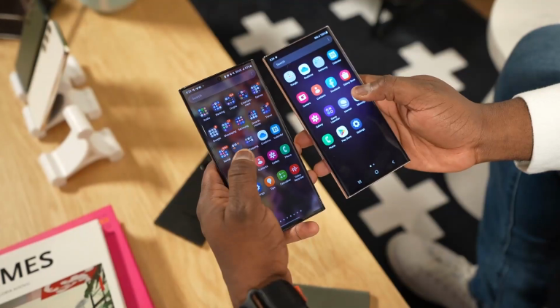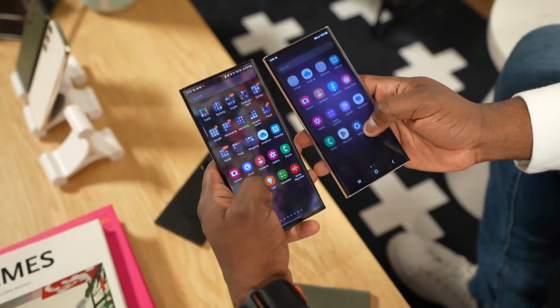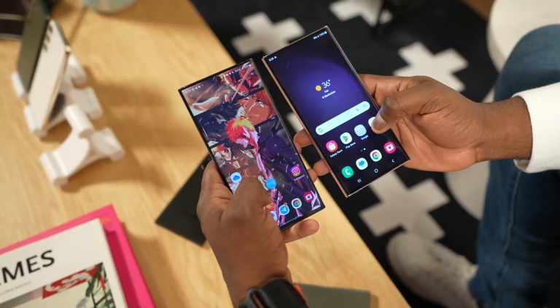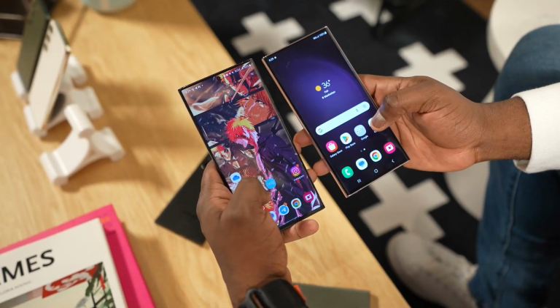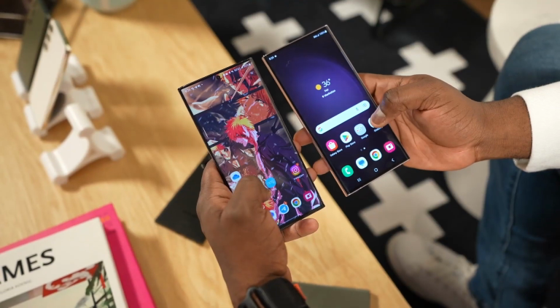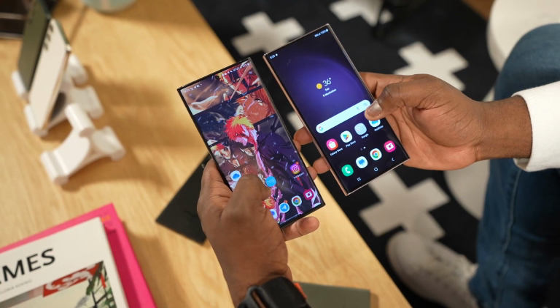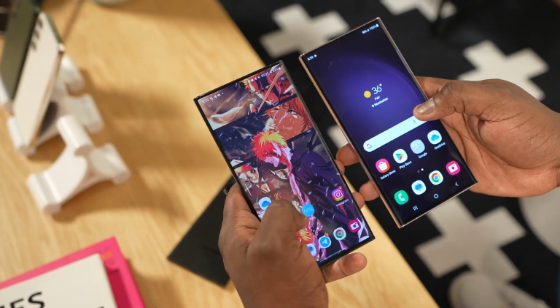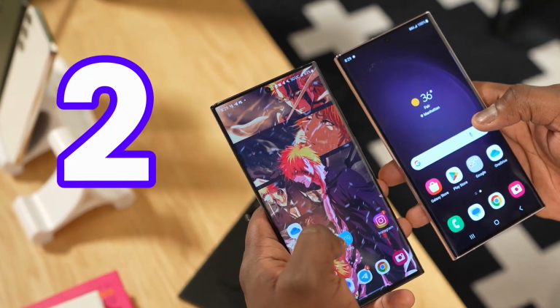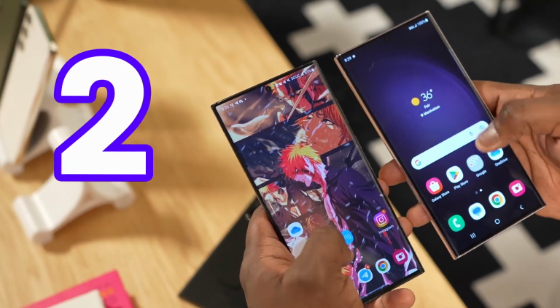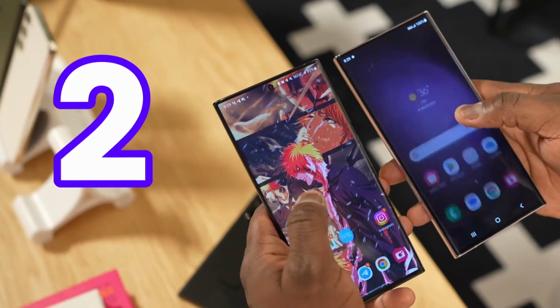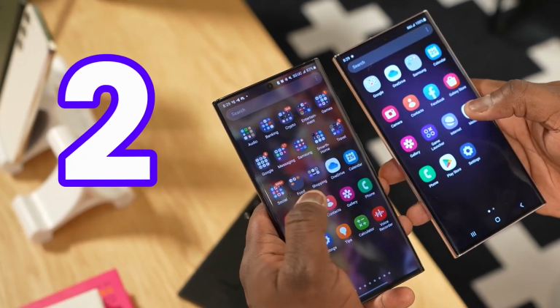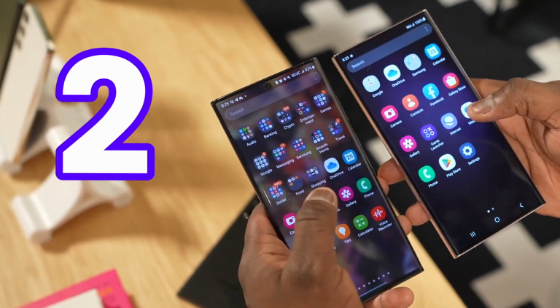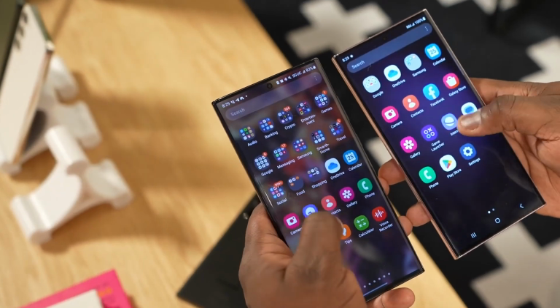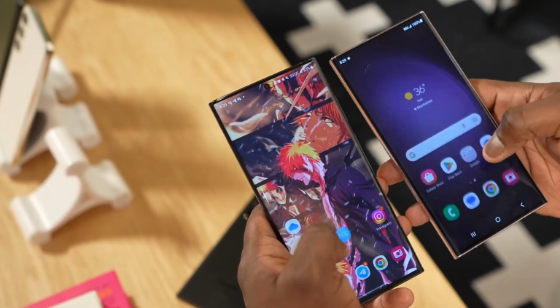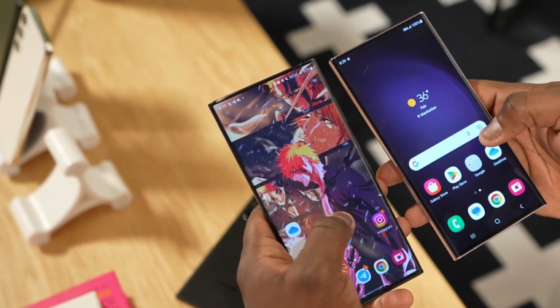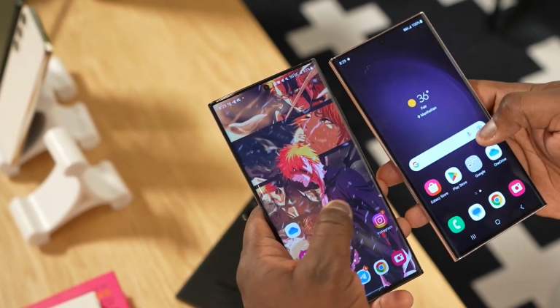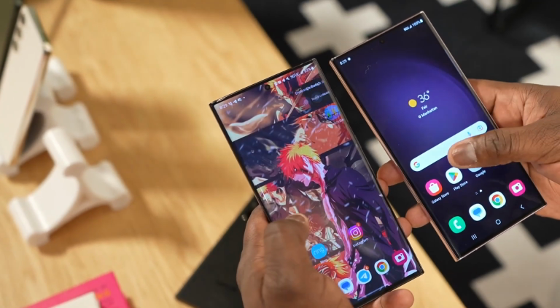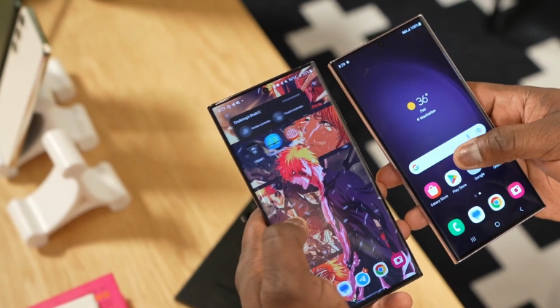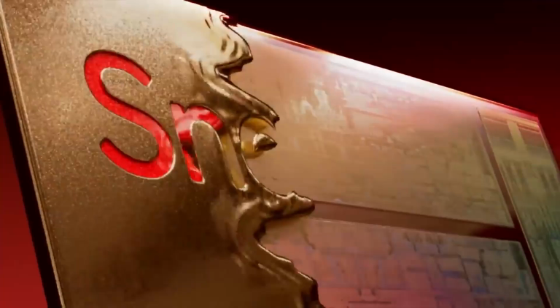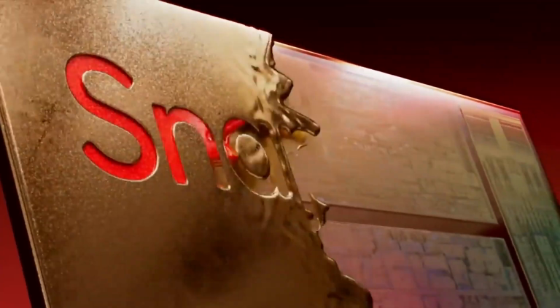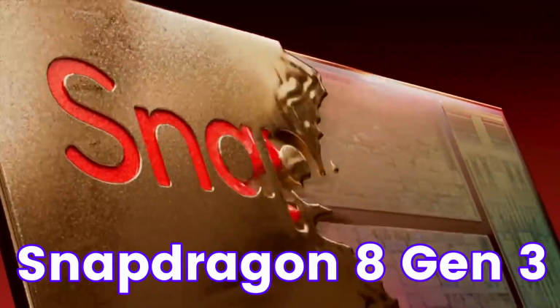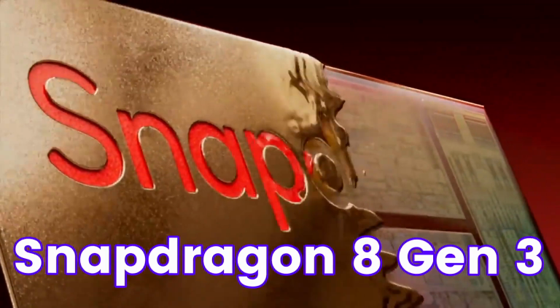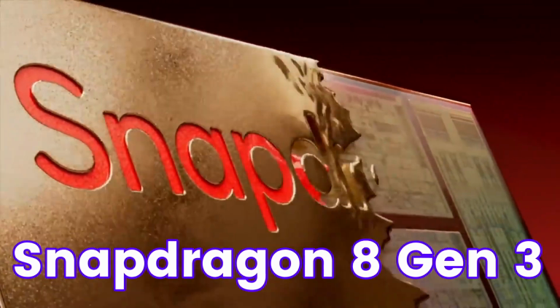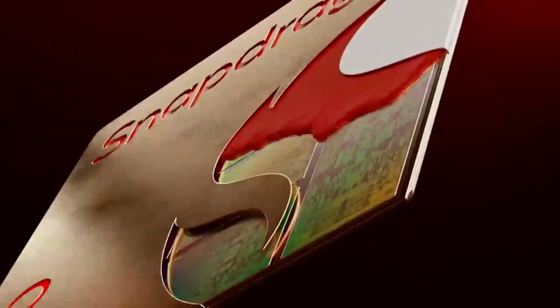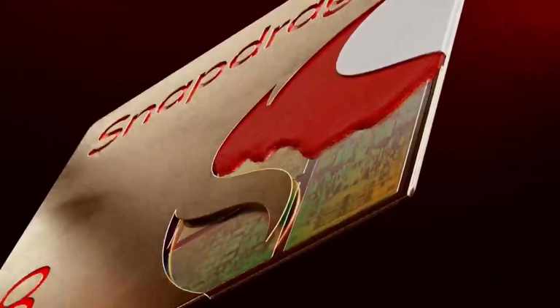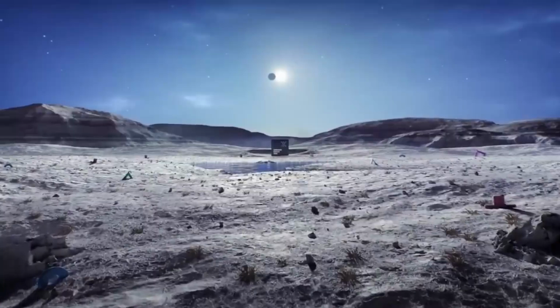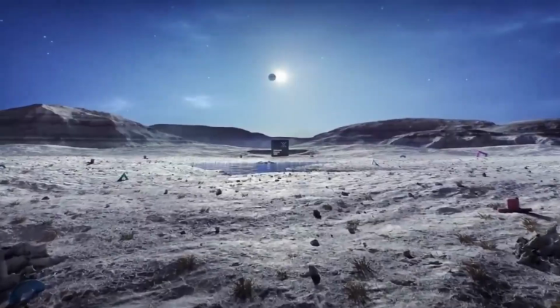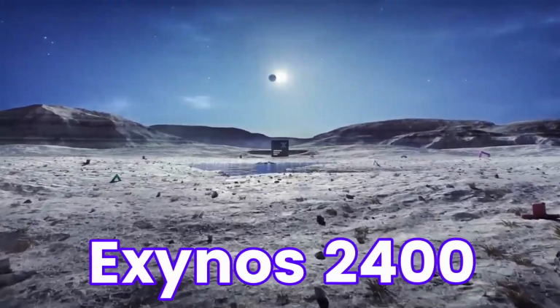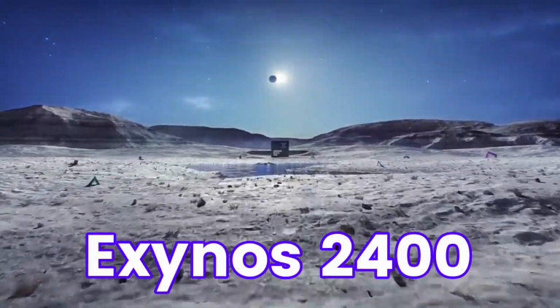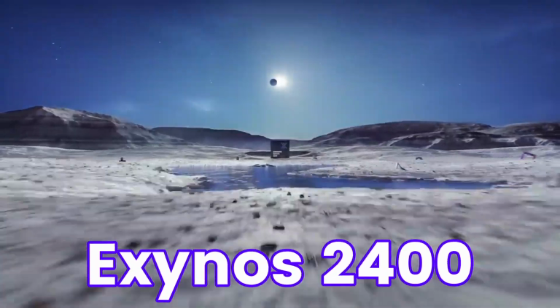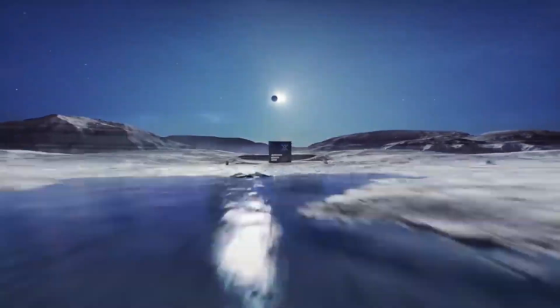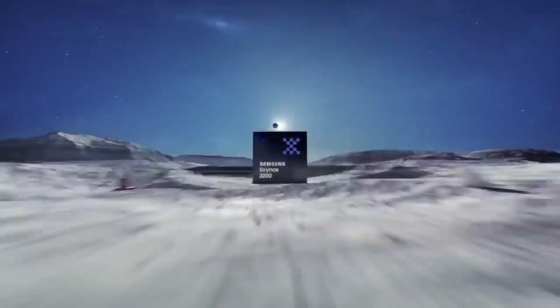There's a chance we might see two processors for the Galaxy S24 Ultra: the Snapdragon 8 Gen 3 and the Exynos 2400.